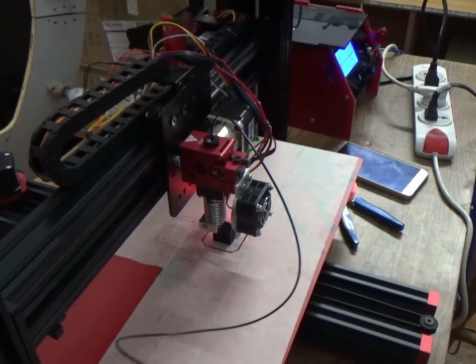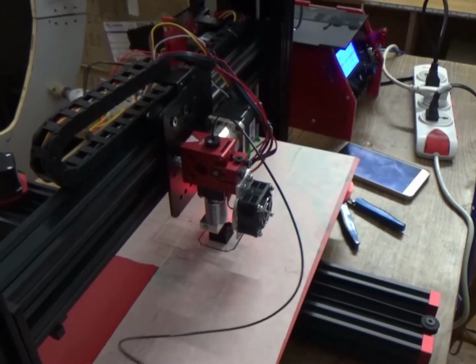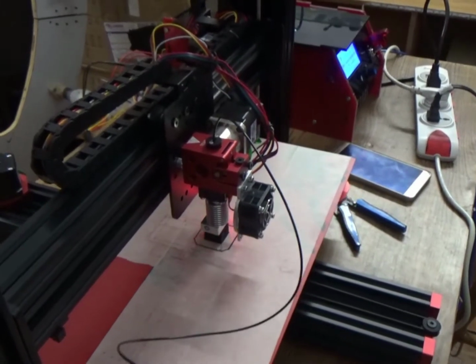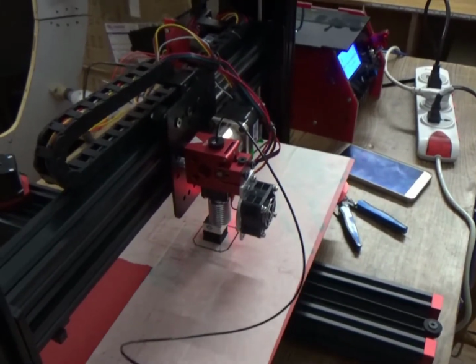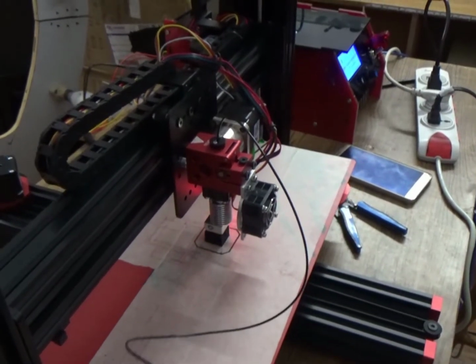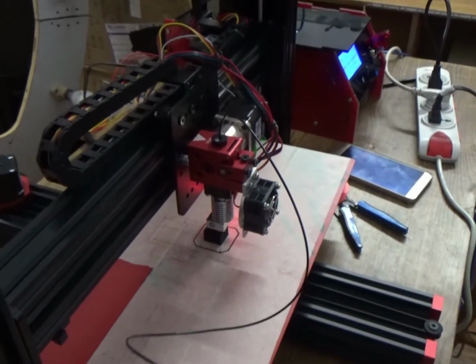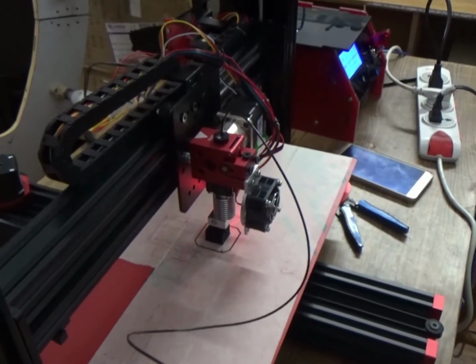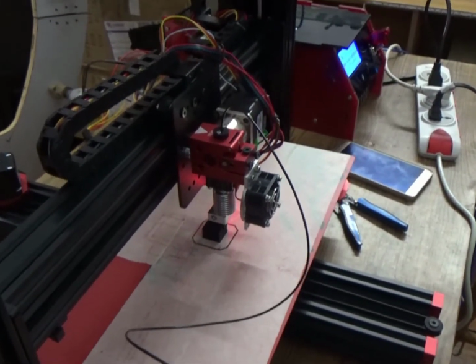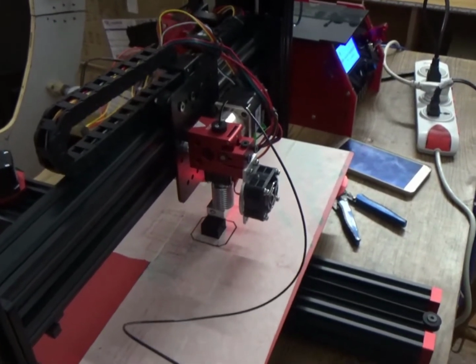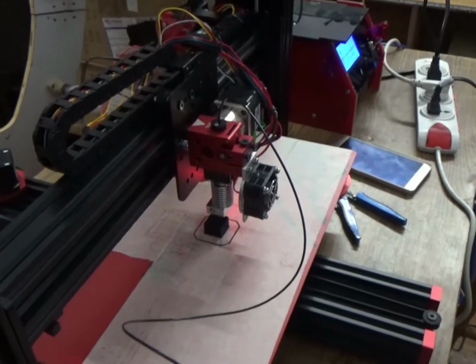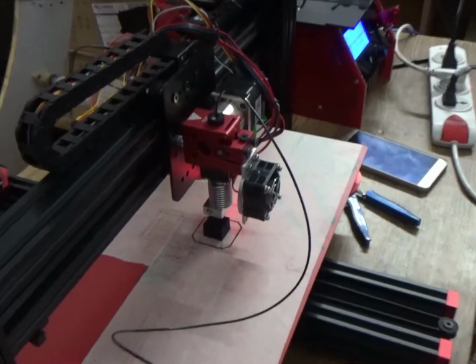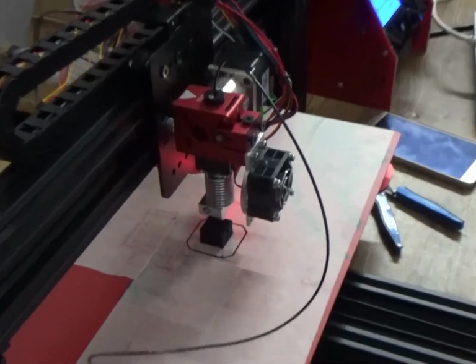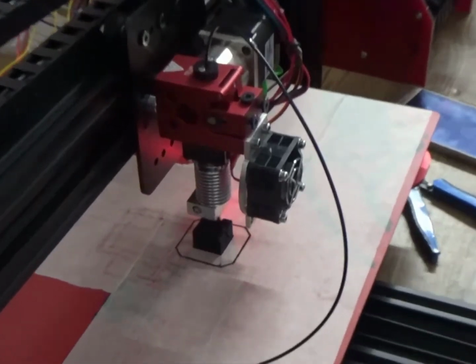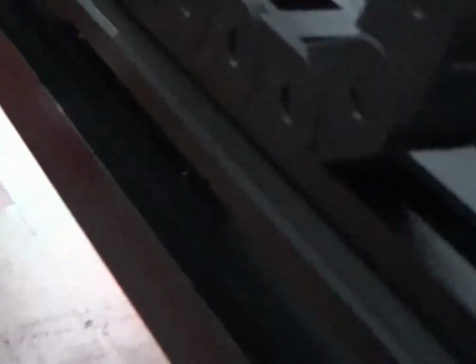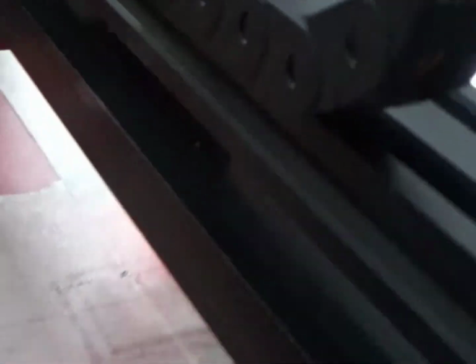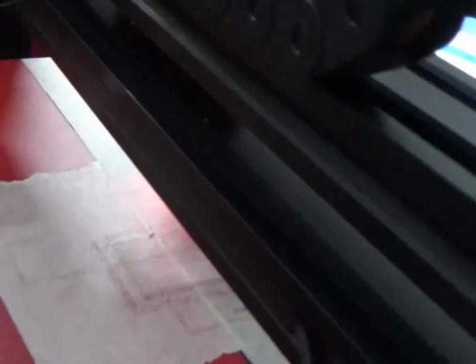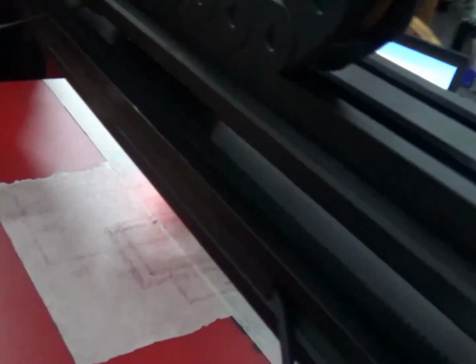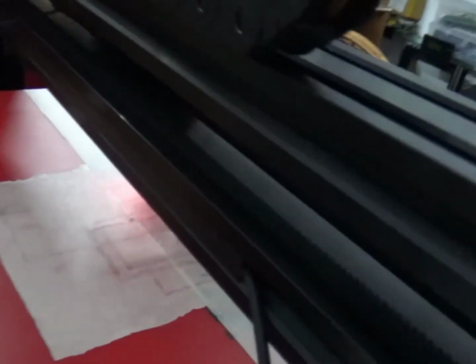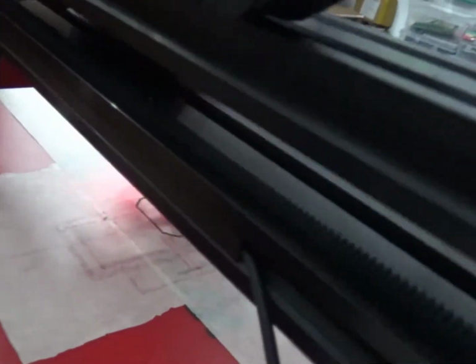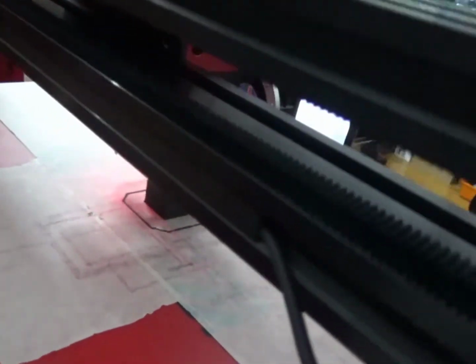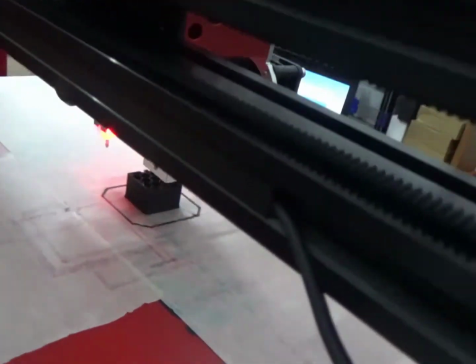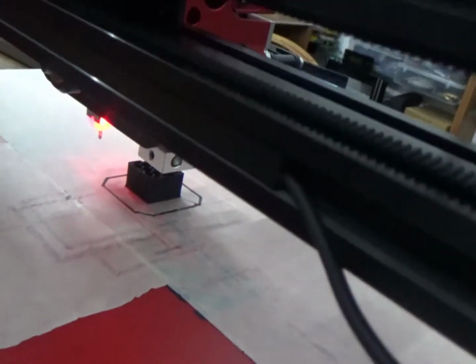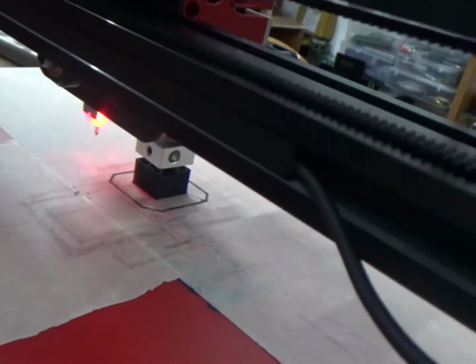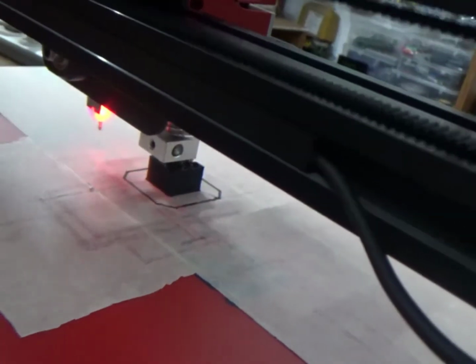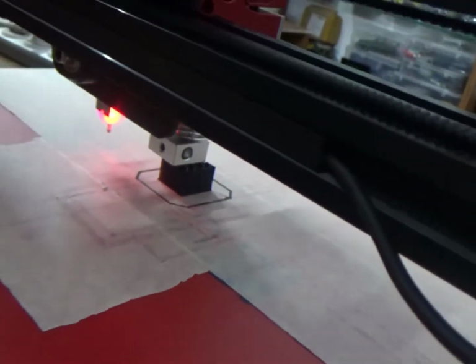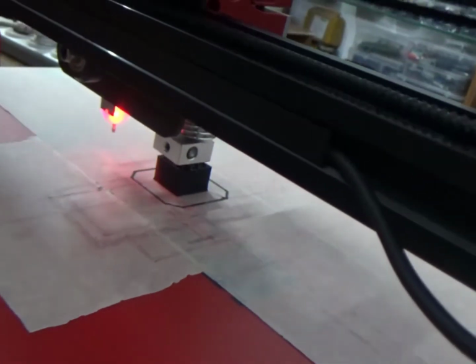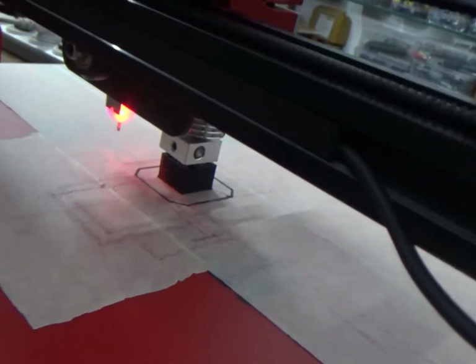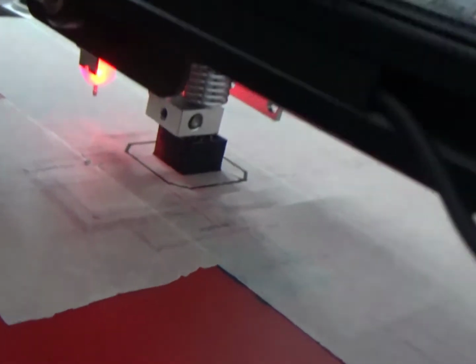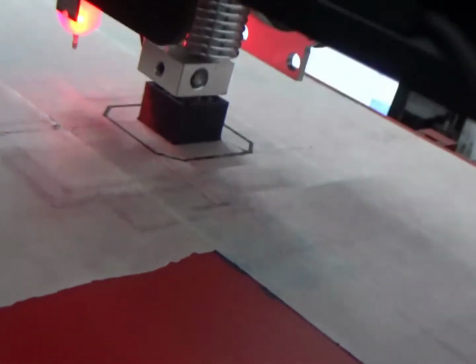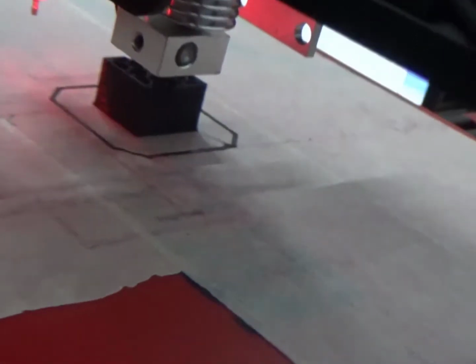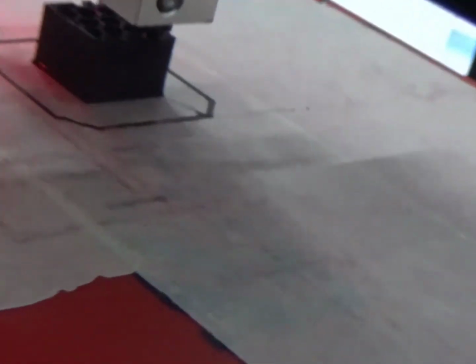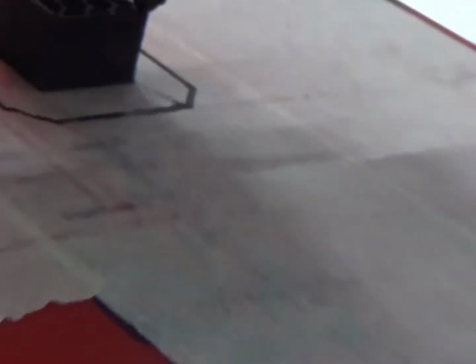This is my first calibration cube print — the first test print of my cube.